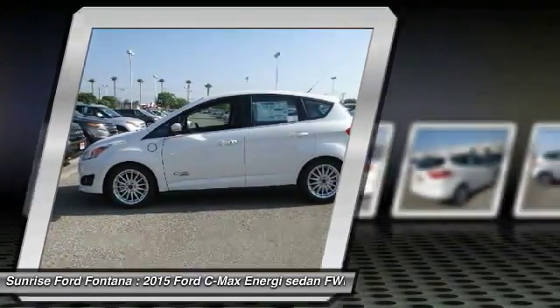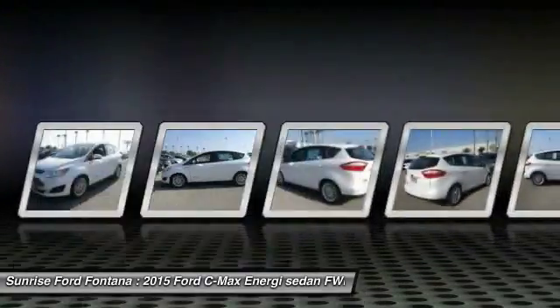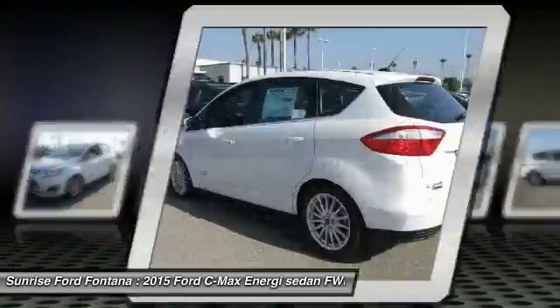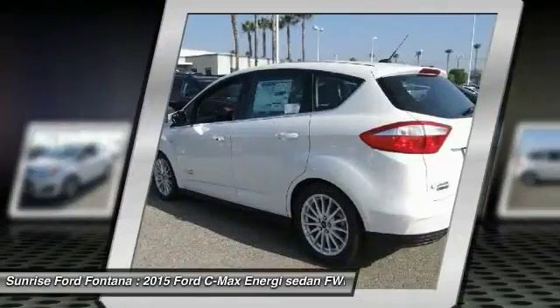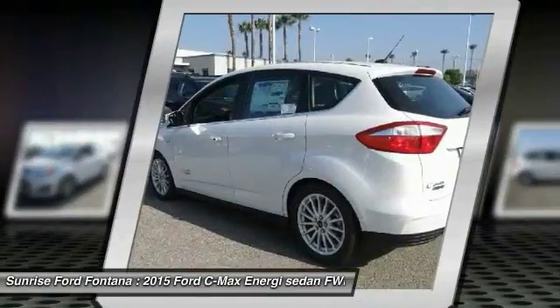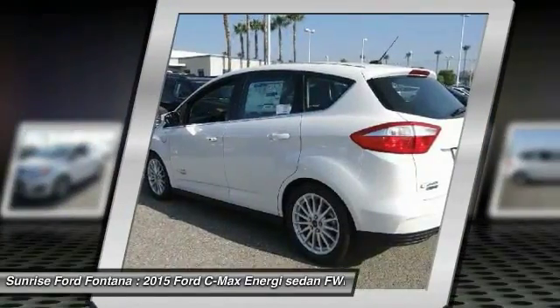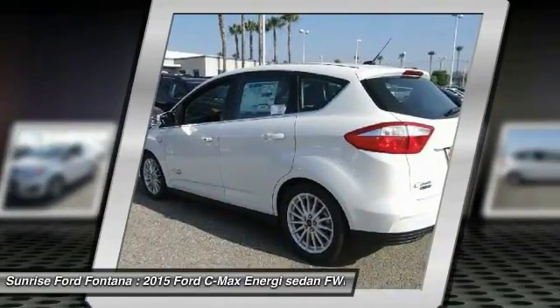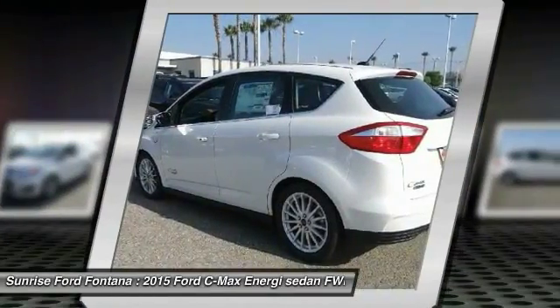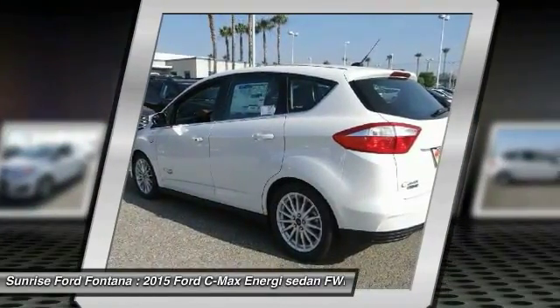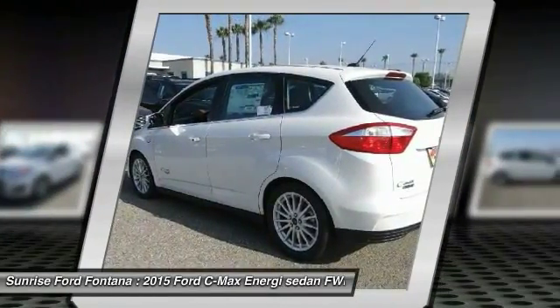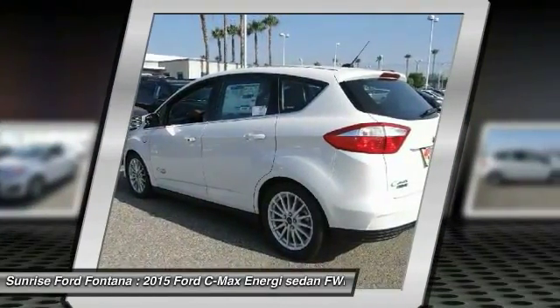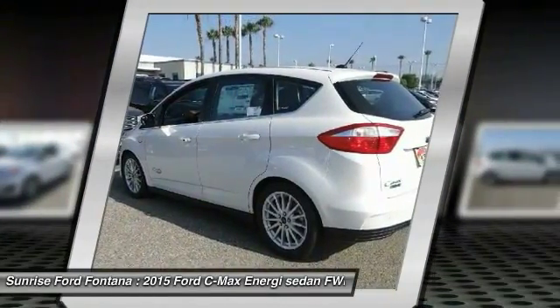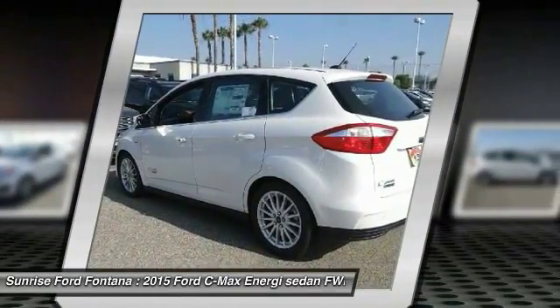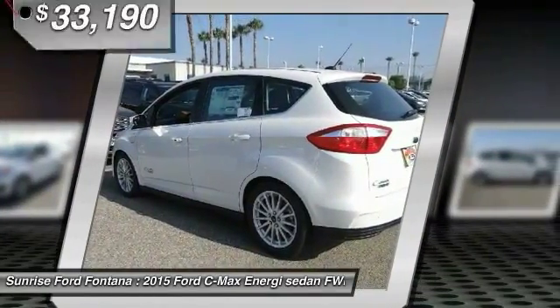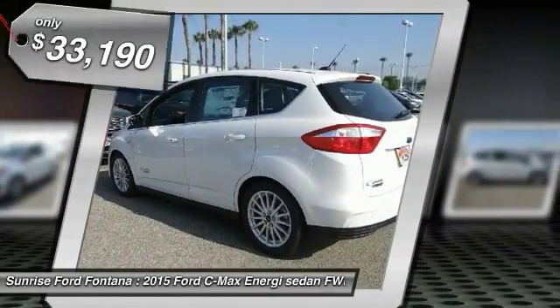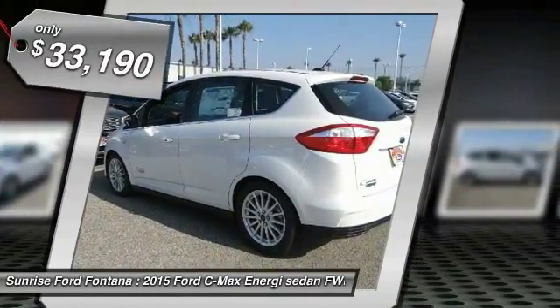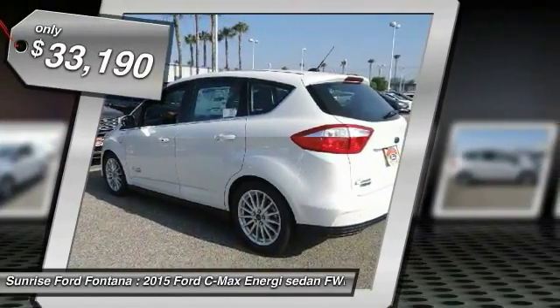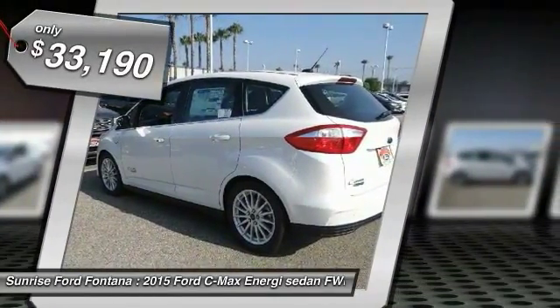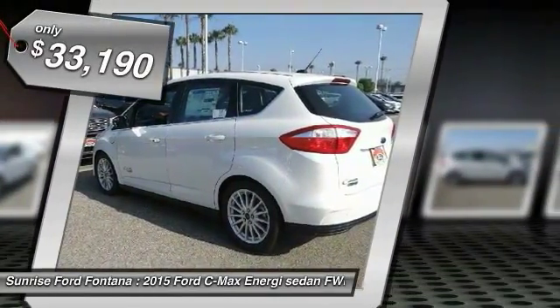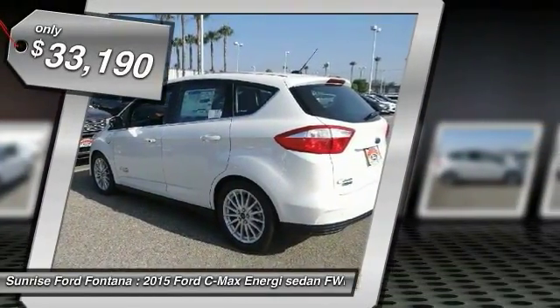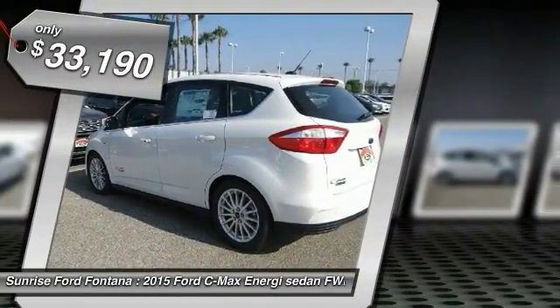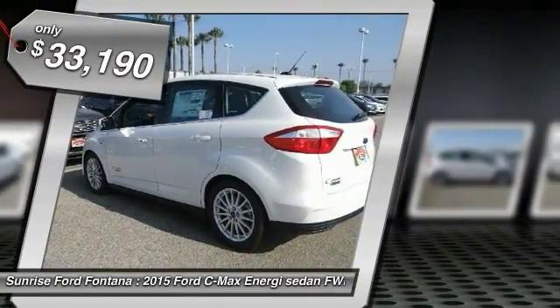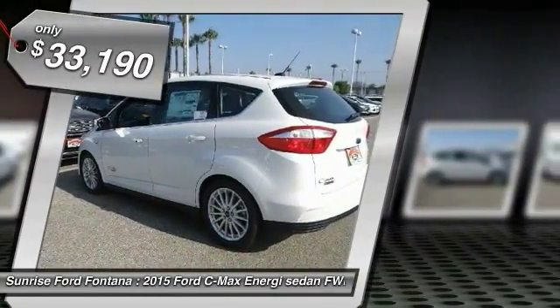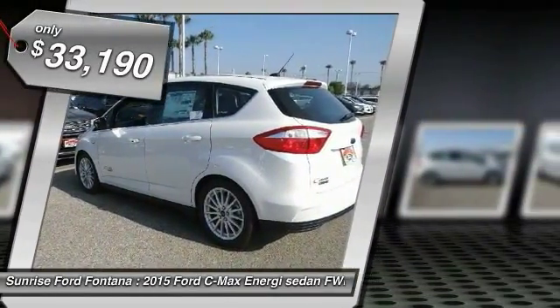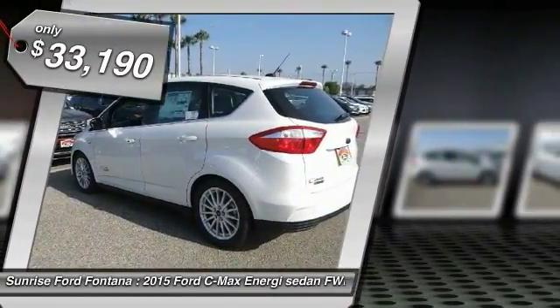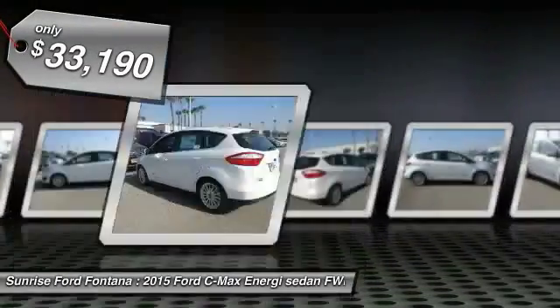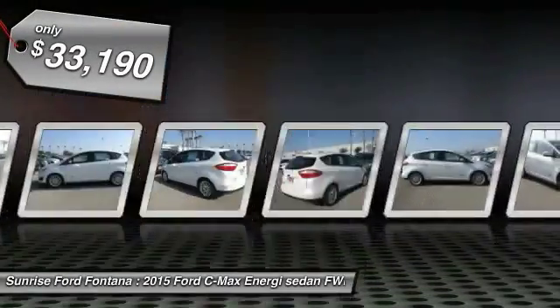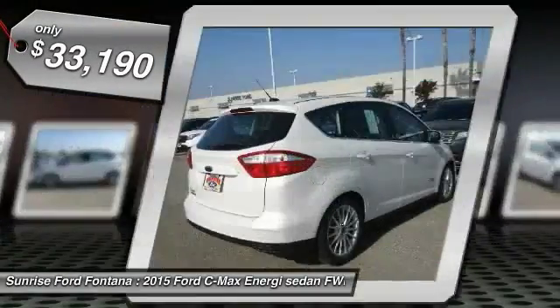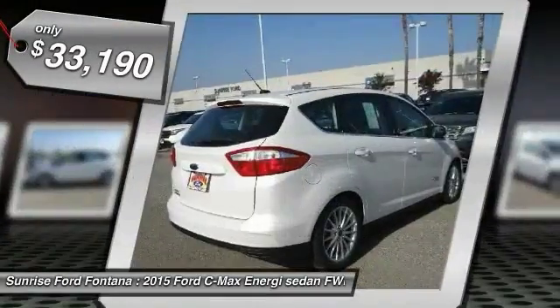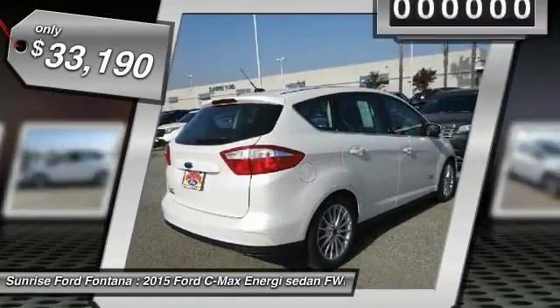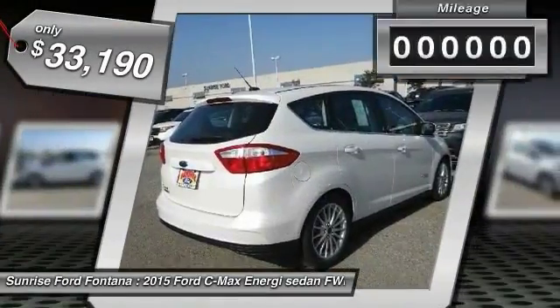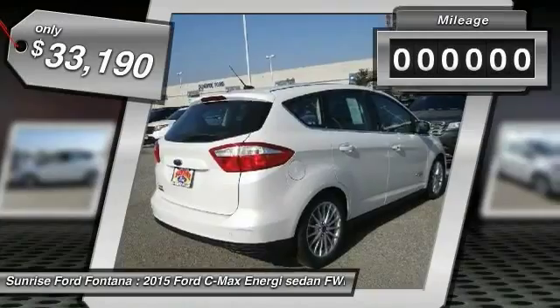The style is what will catch you, and the mileage will surprise you, and is priced below $35,000.